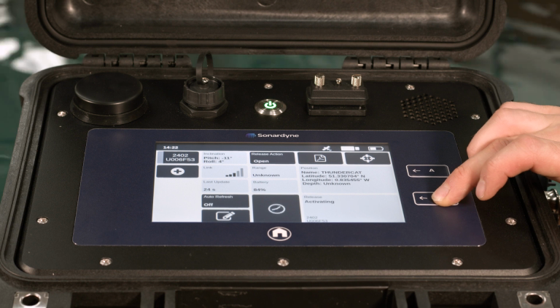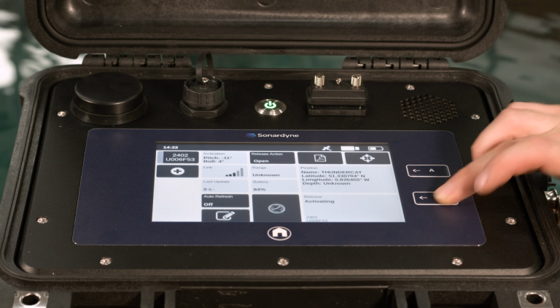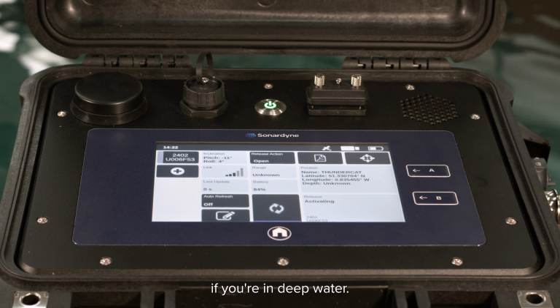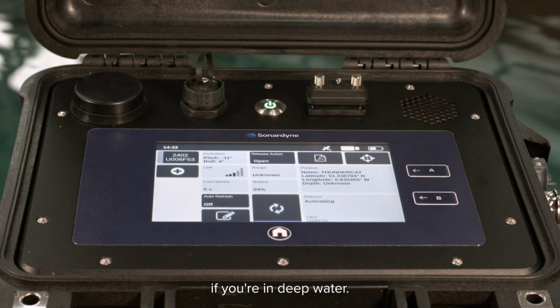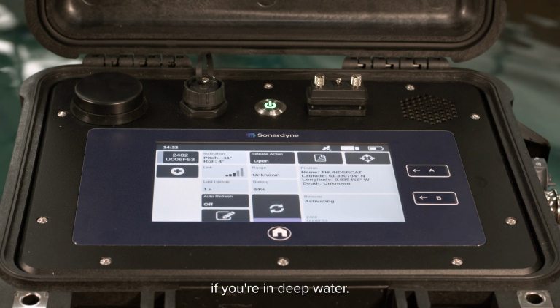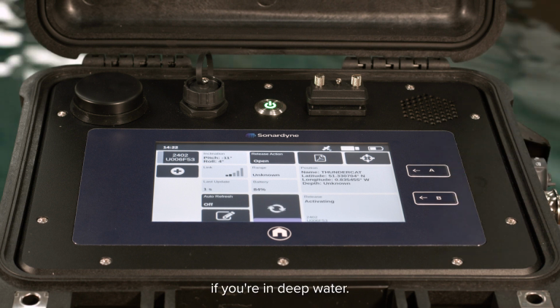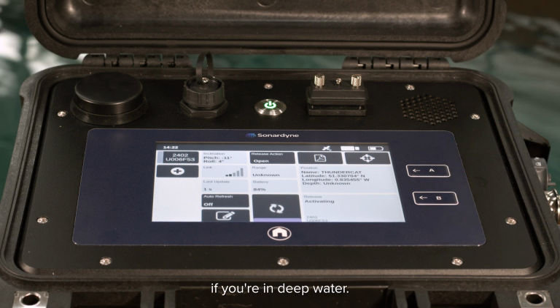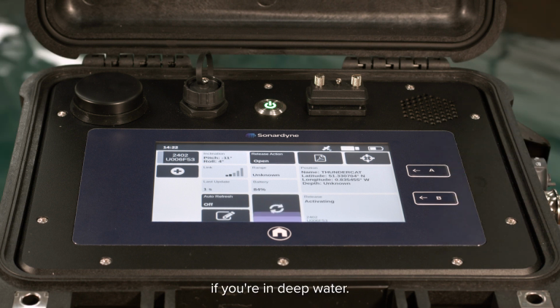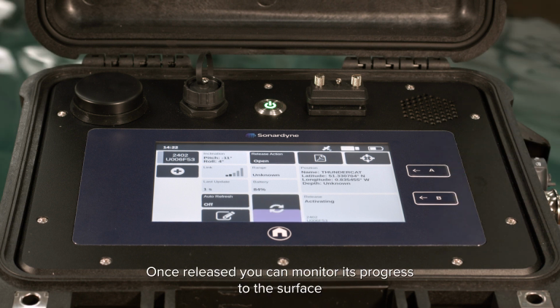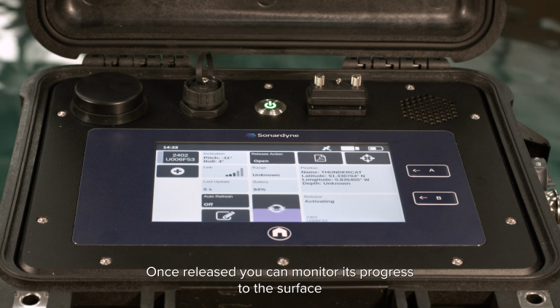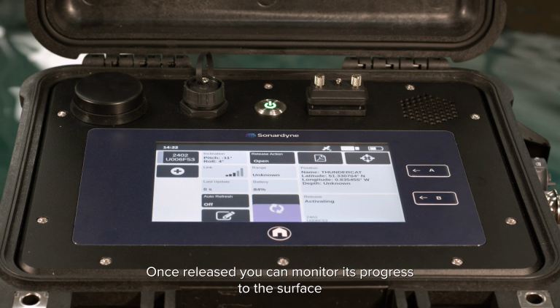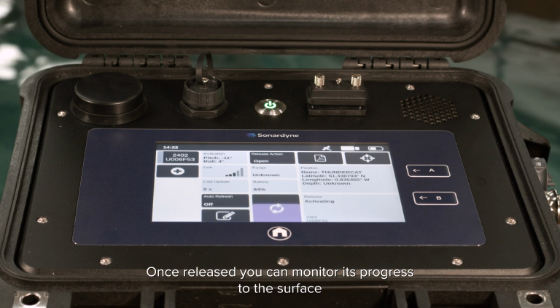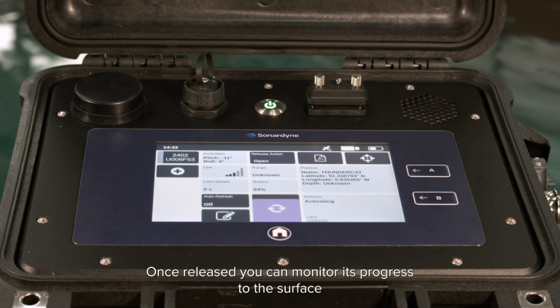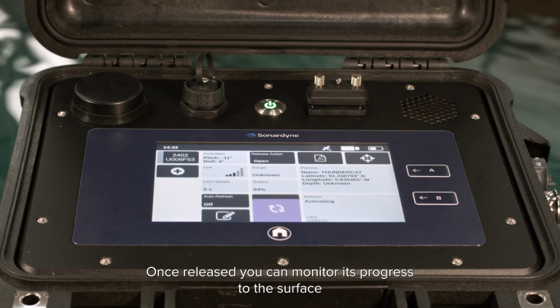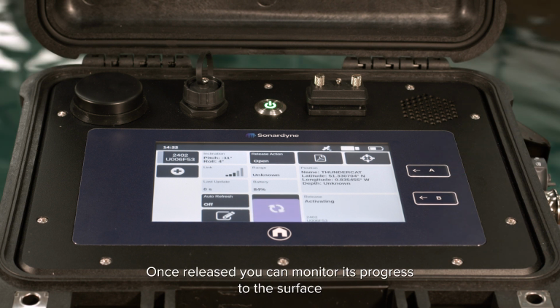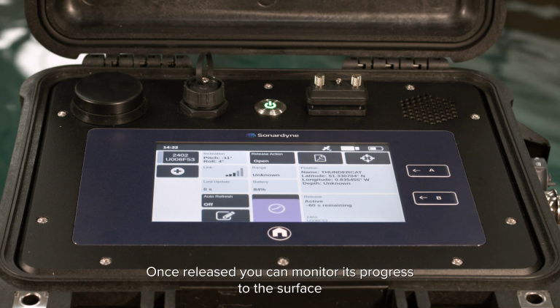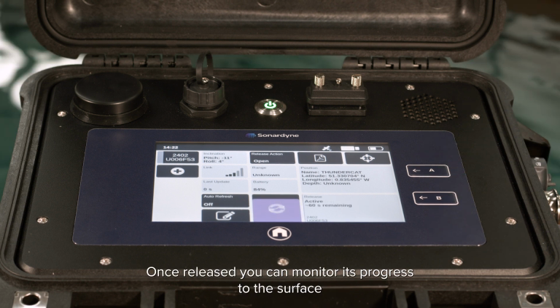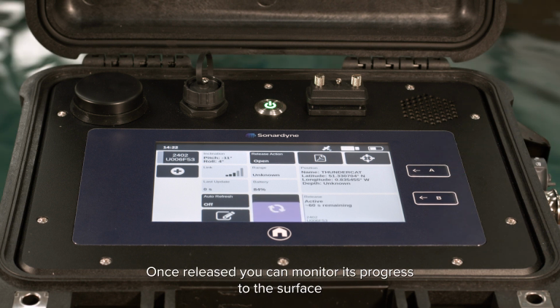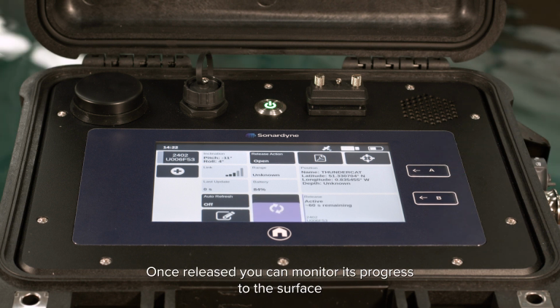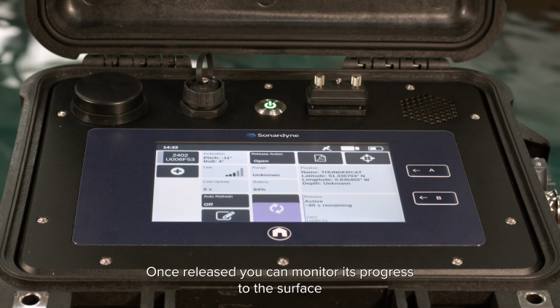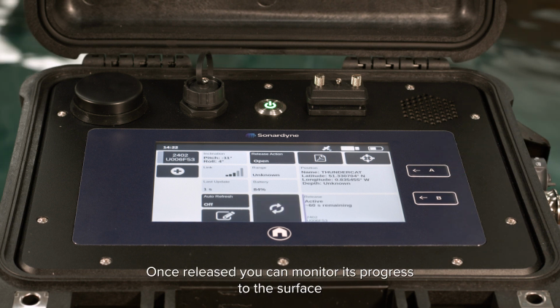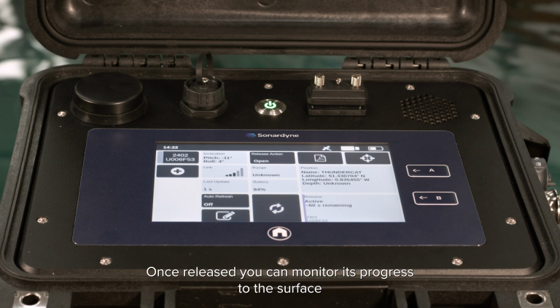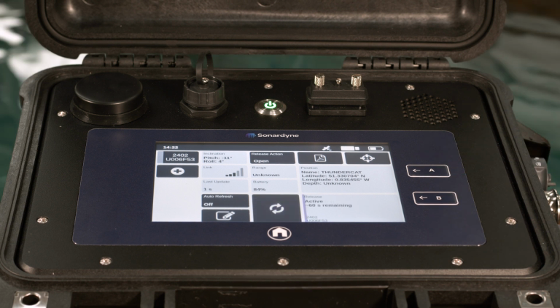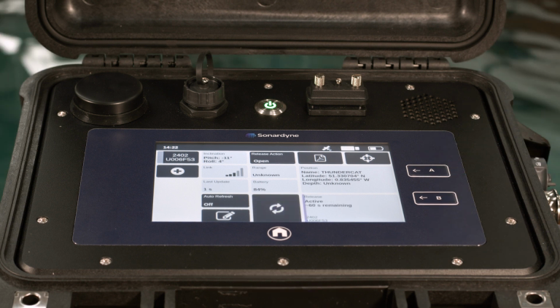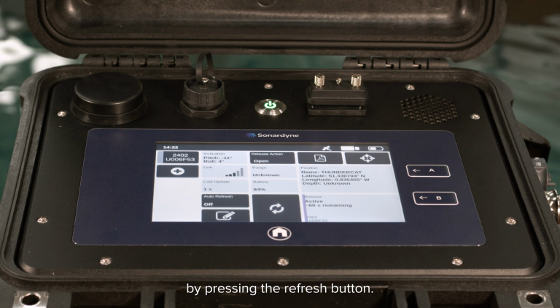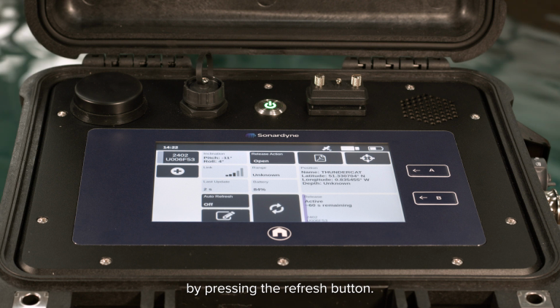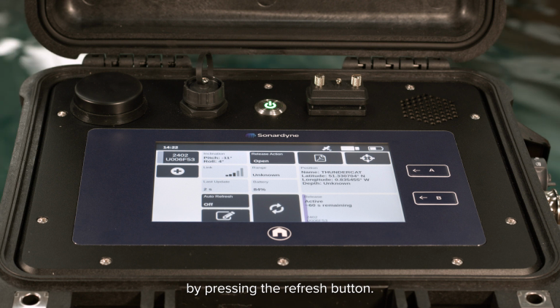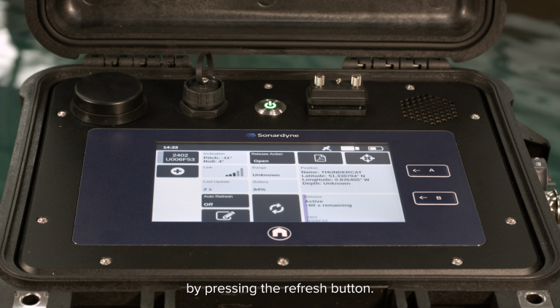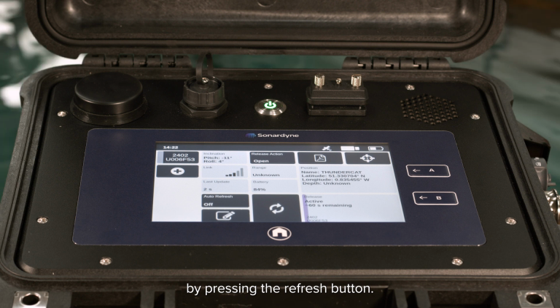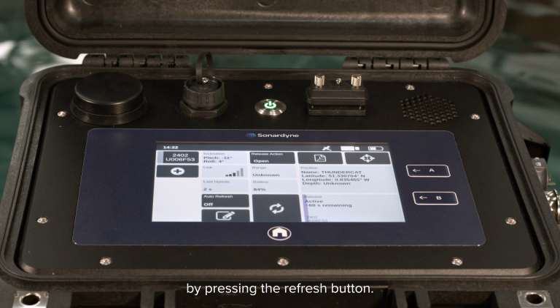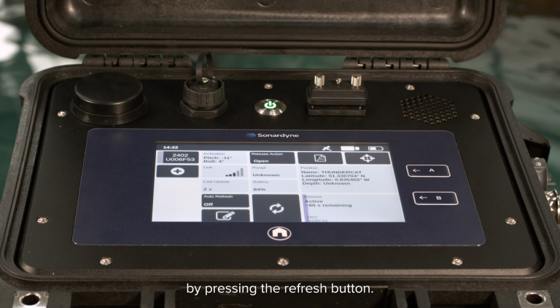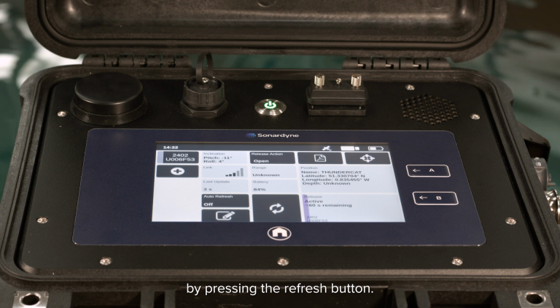If you're in deep water, once released you can monitor its progress to the surface by pressing the refresh button.